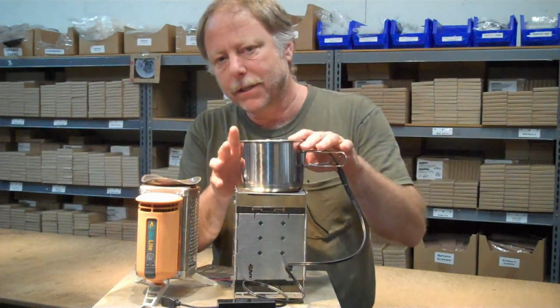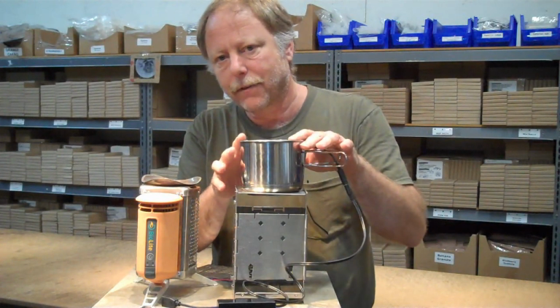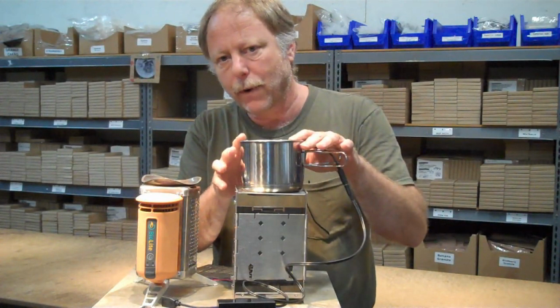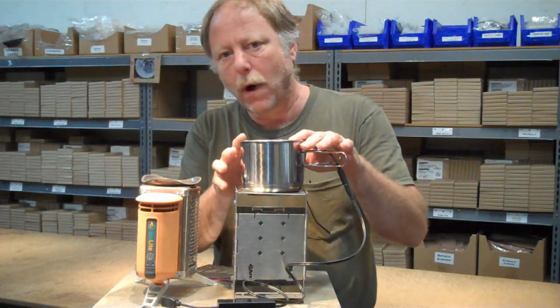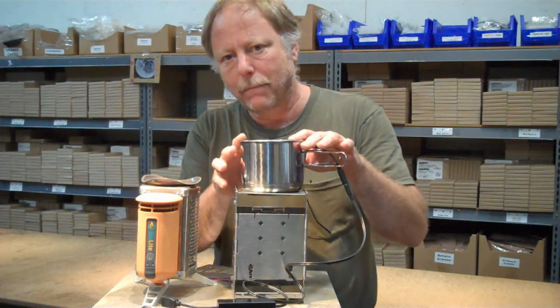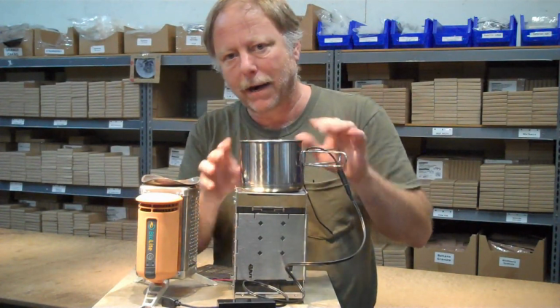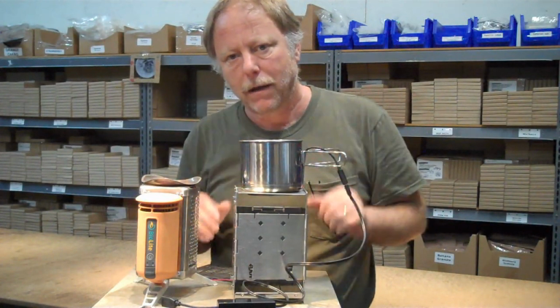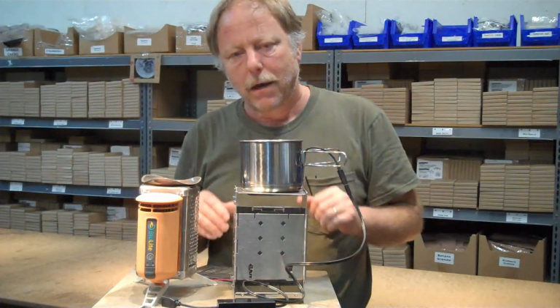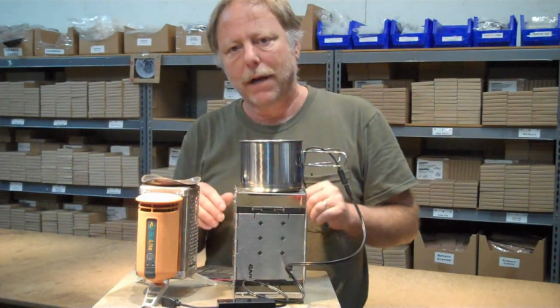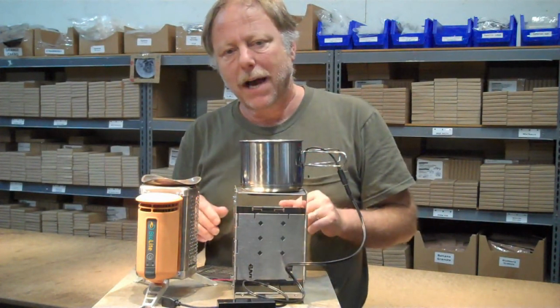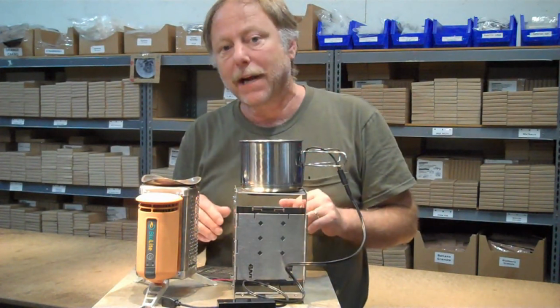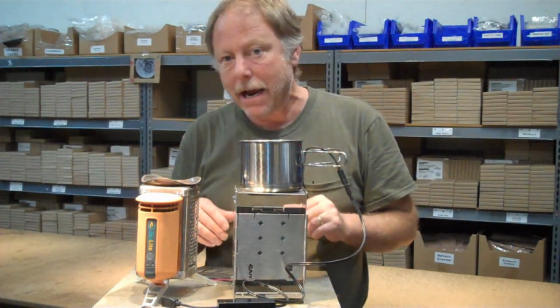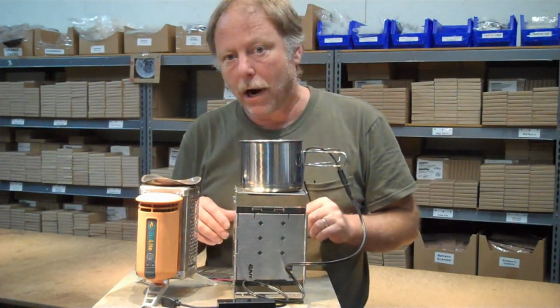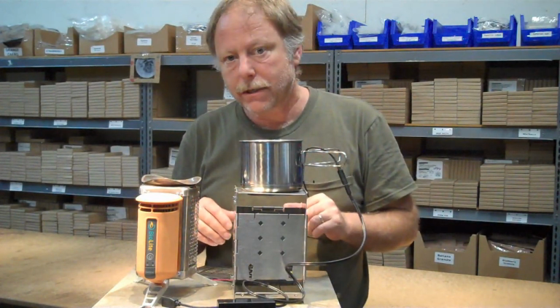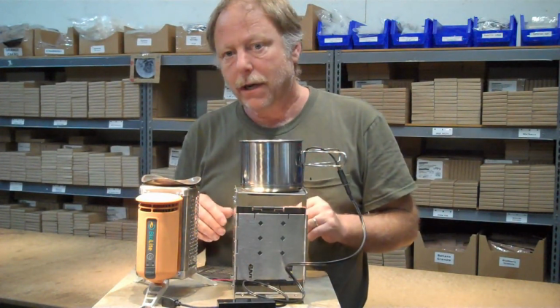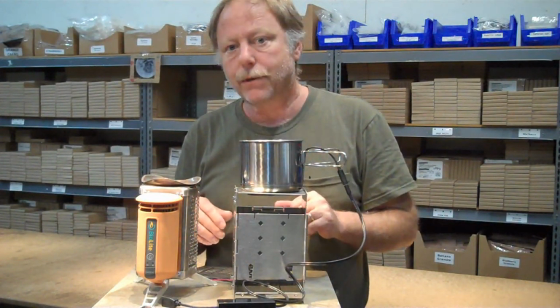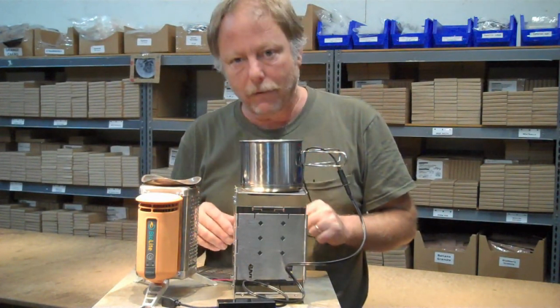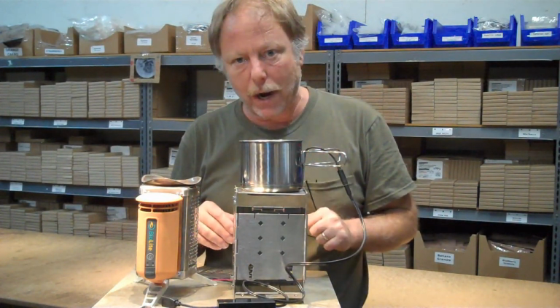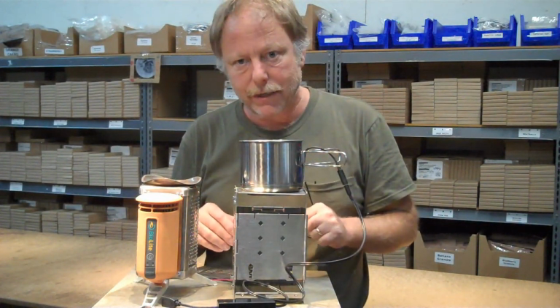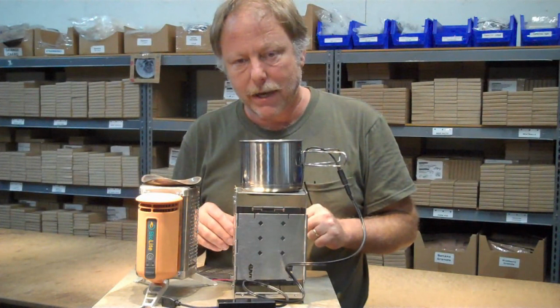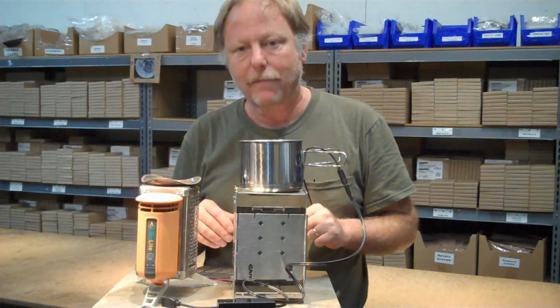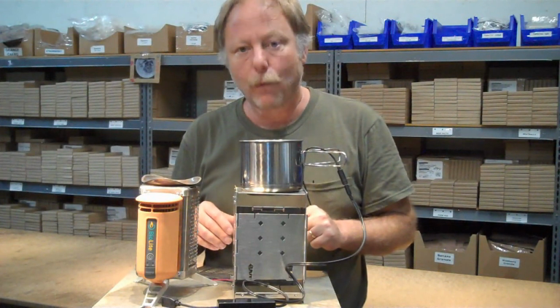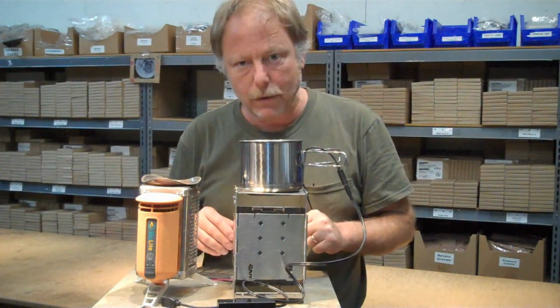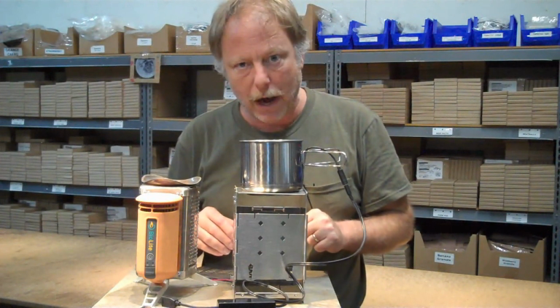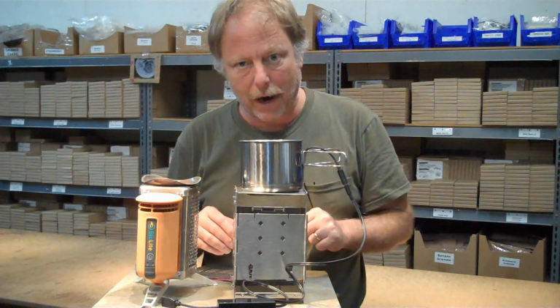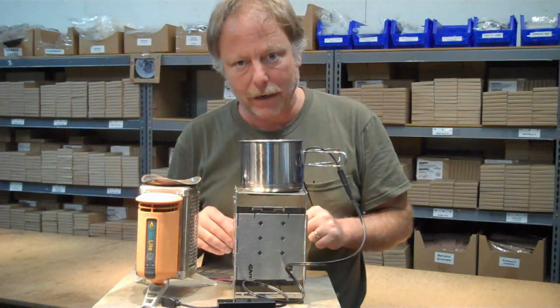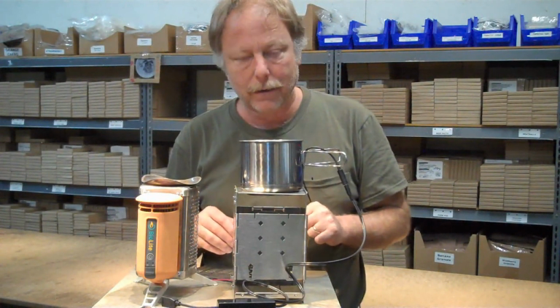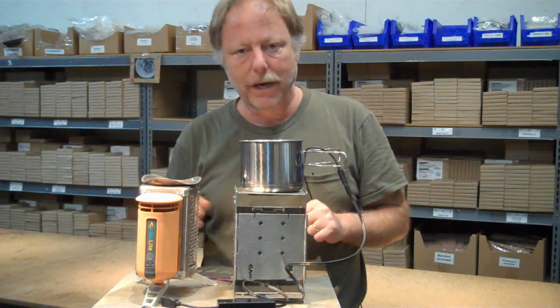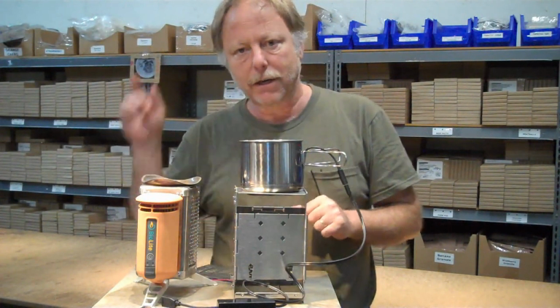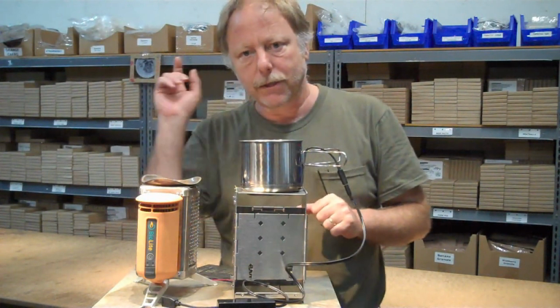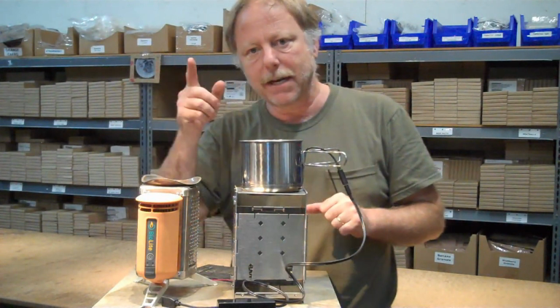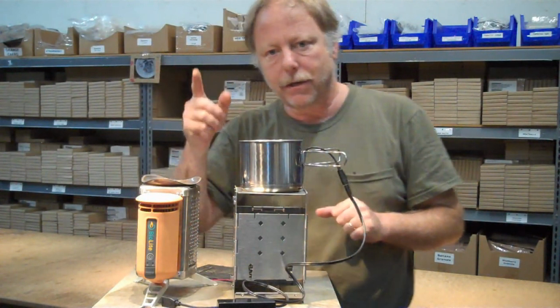This is a 3-watt model. We also have an 8-watt, a 12-watt, and a 40-watt model. So, stay tuned.